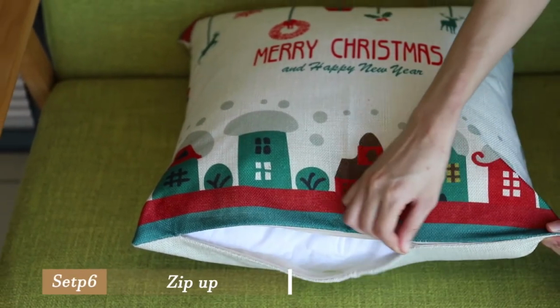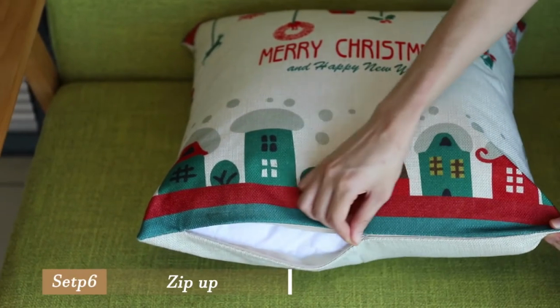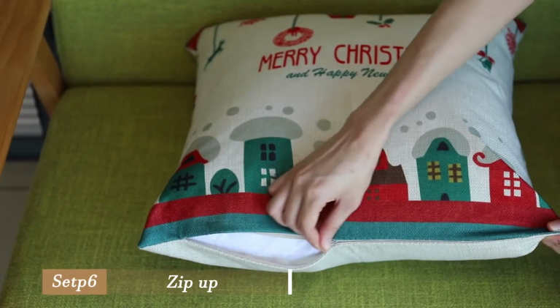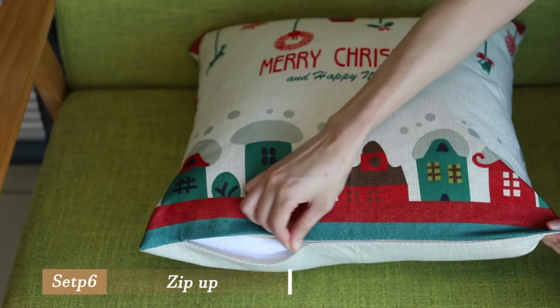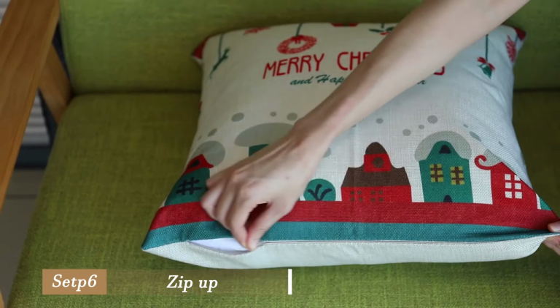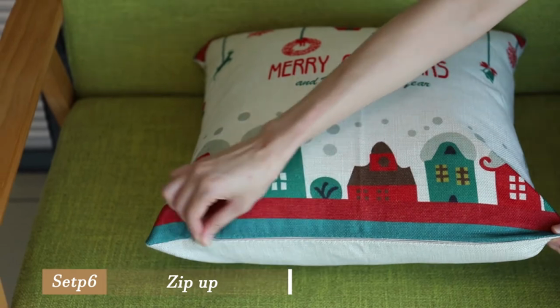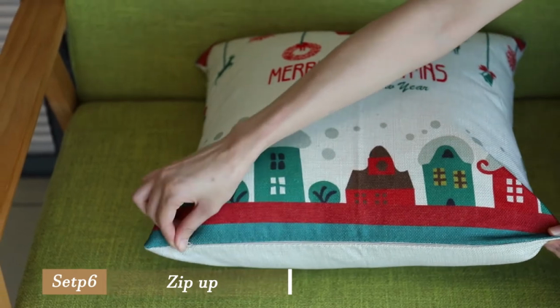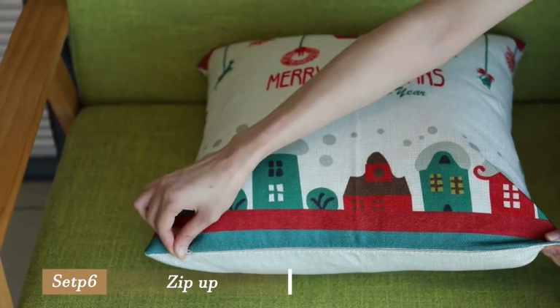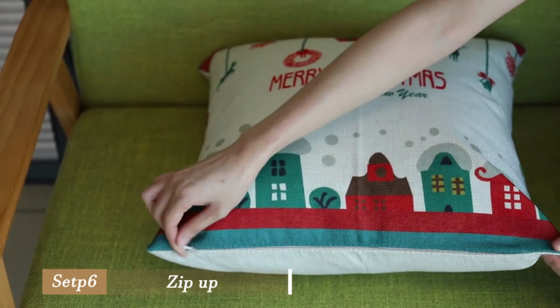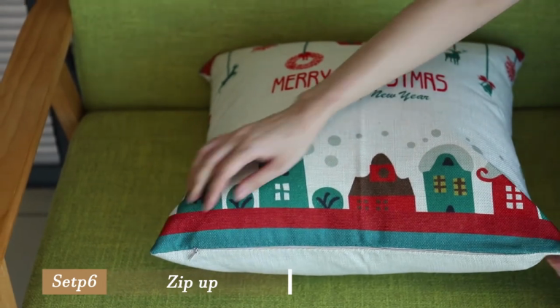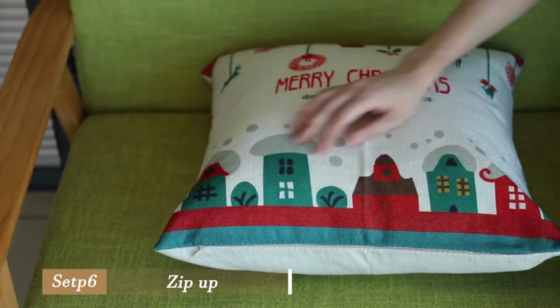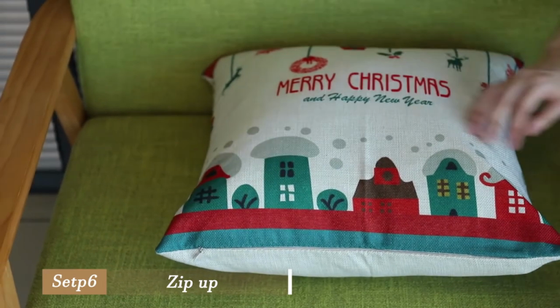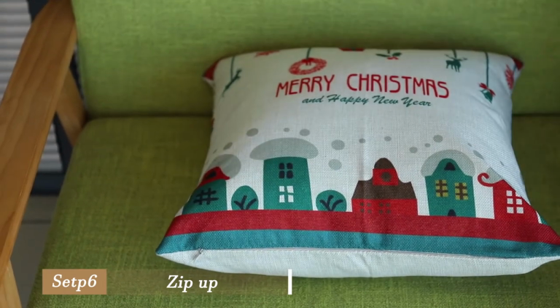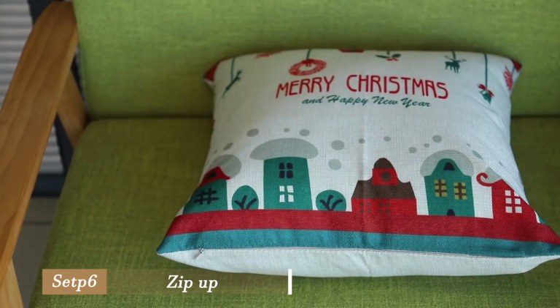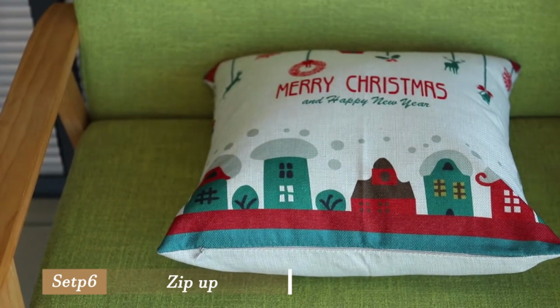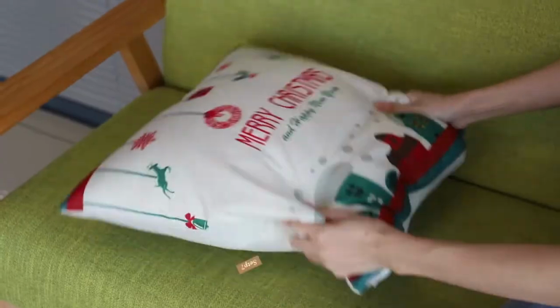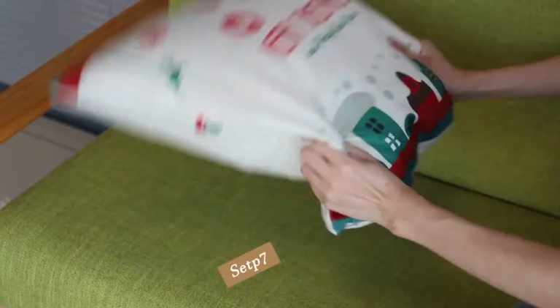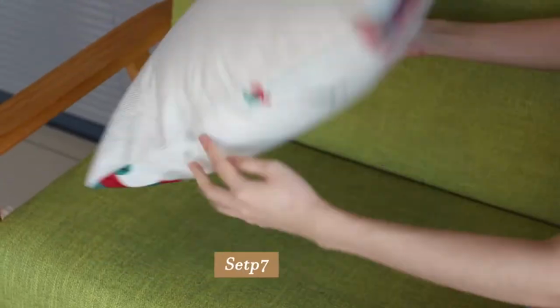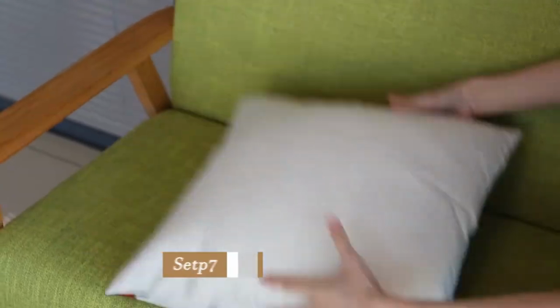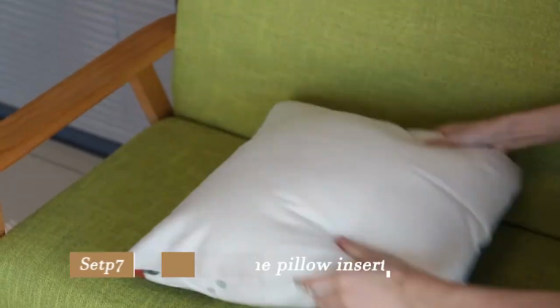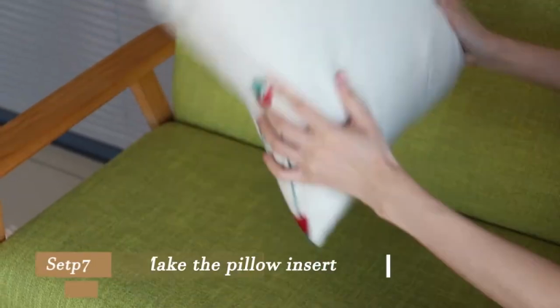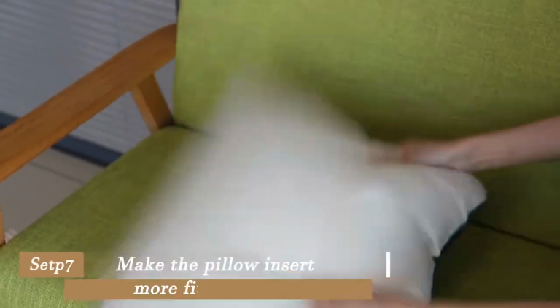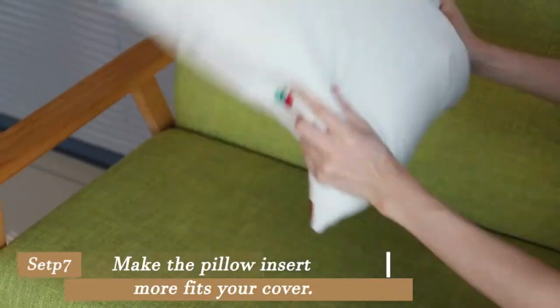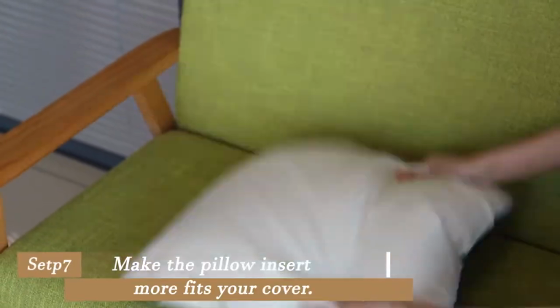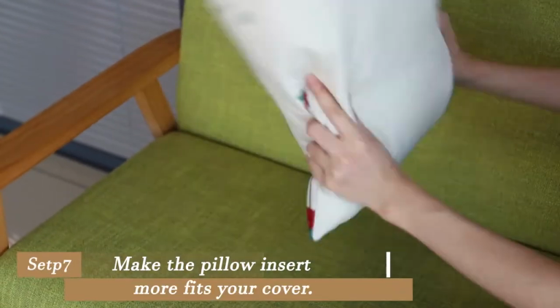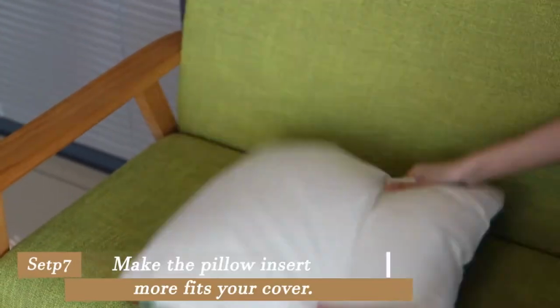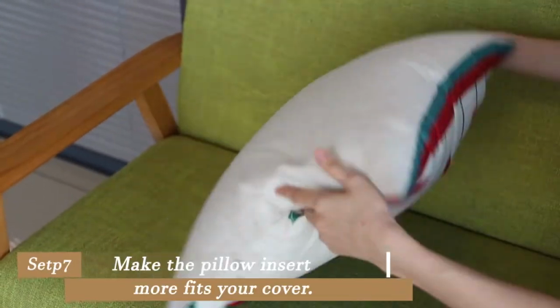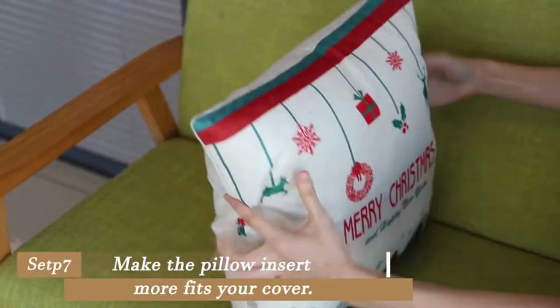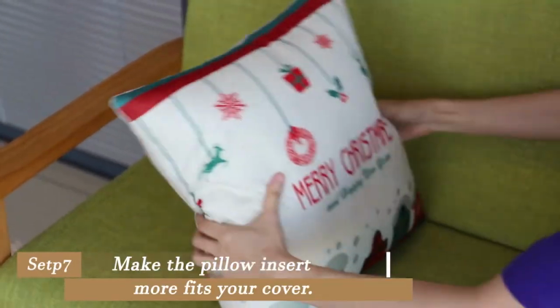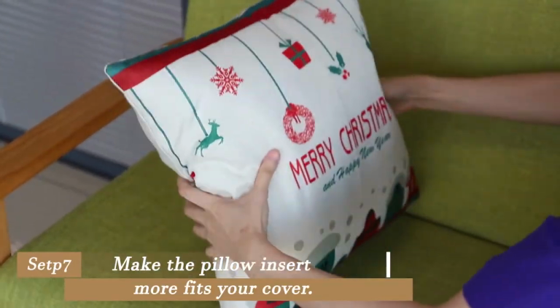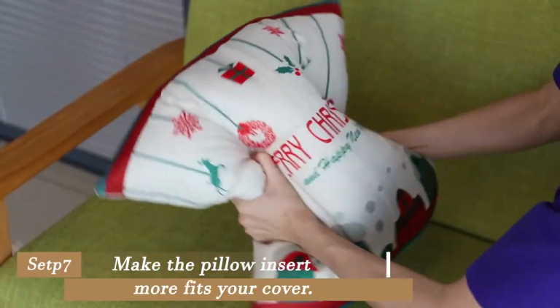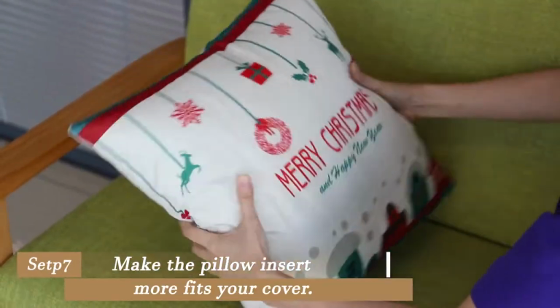Zip up. Make the pillow insert fit your cover more snugly.